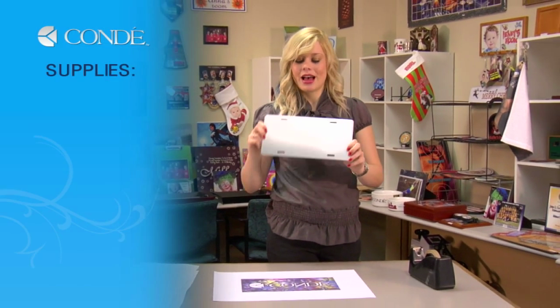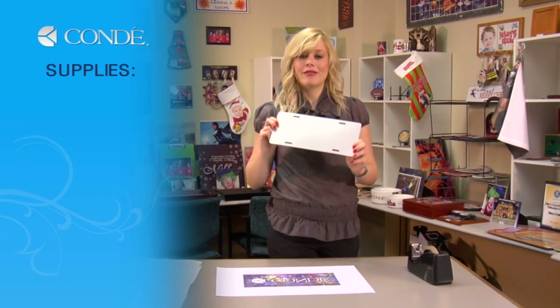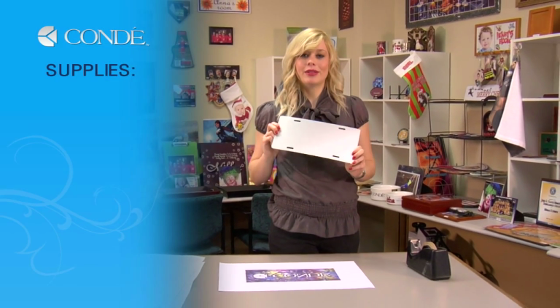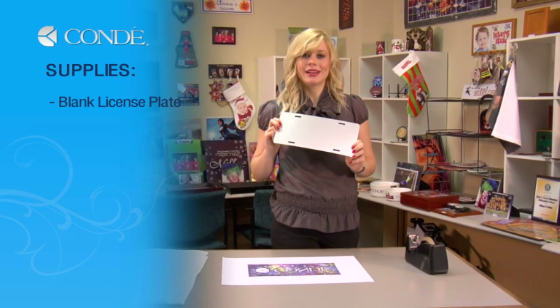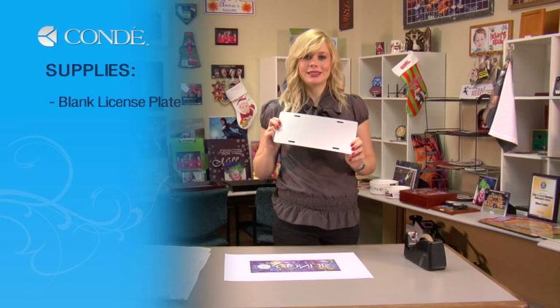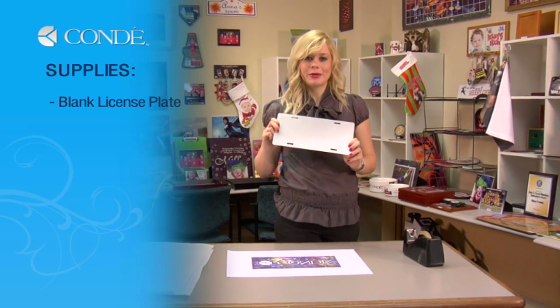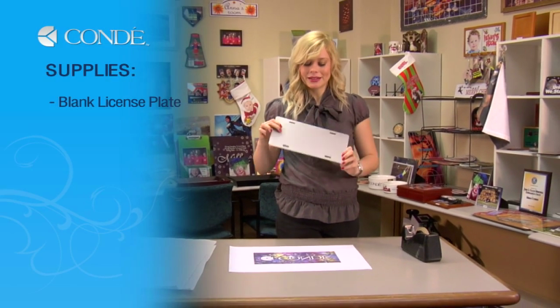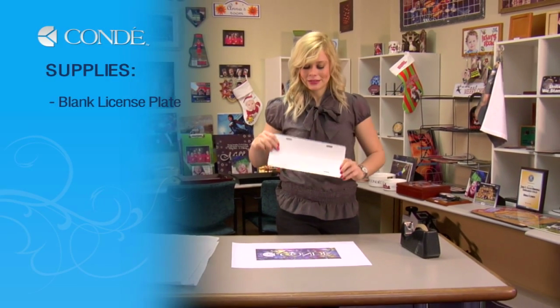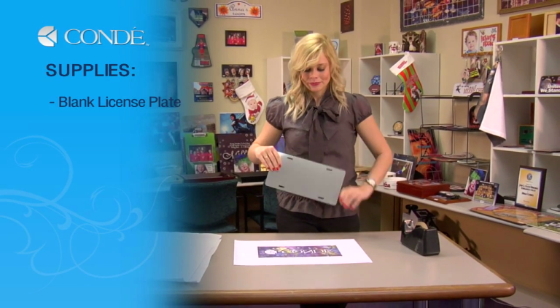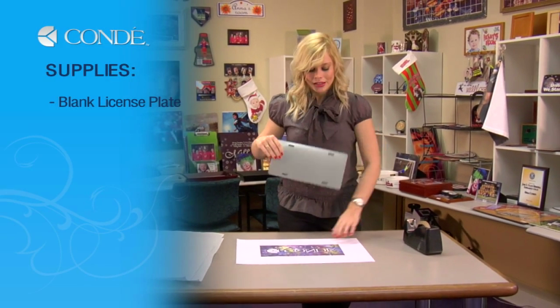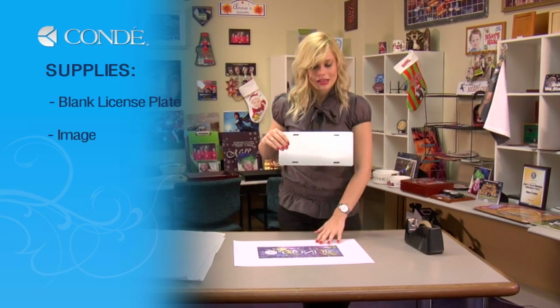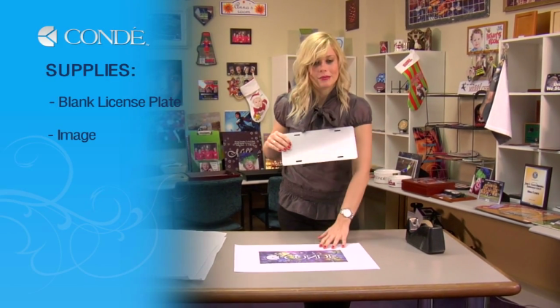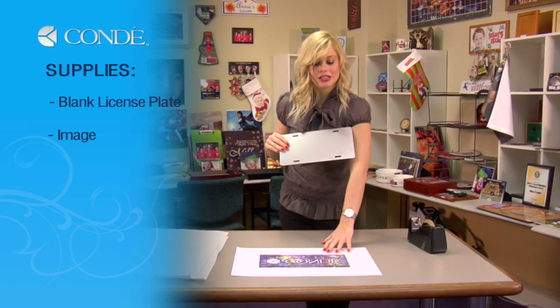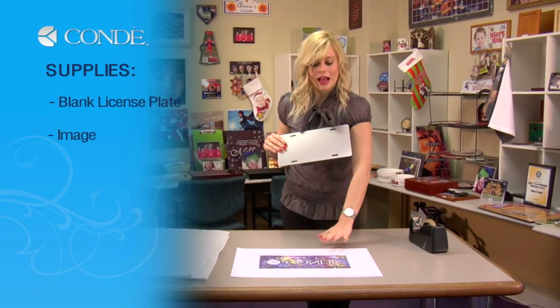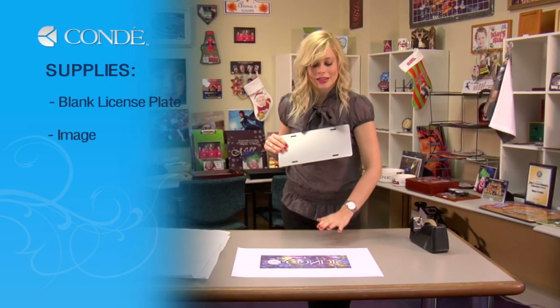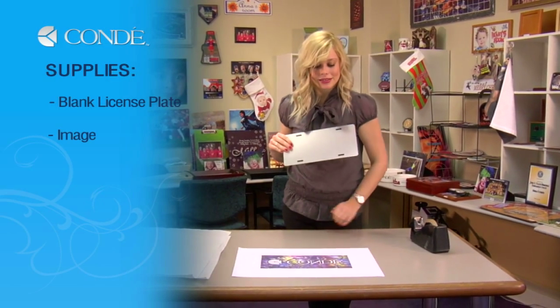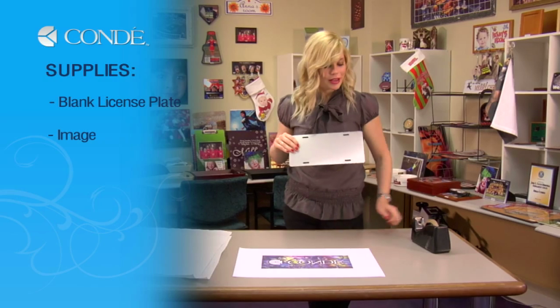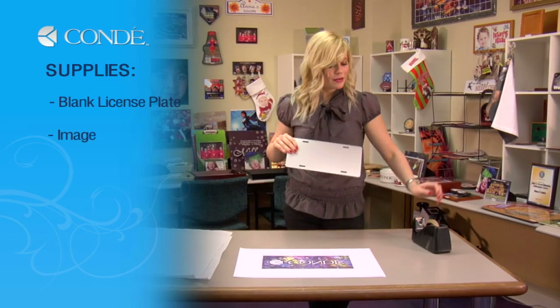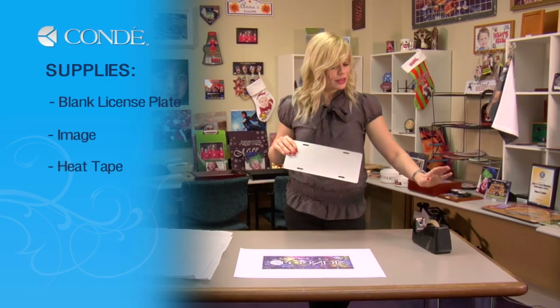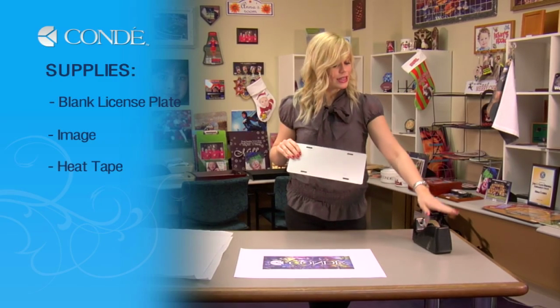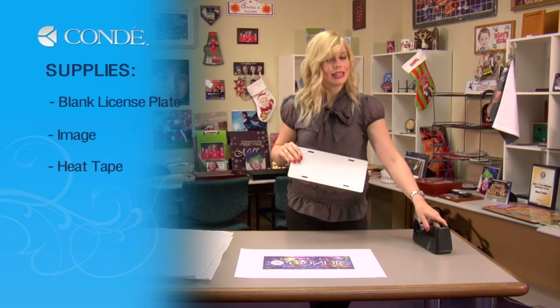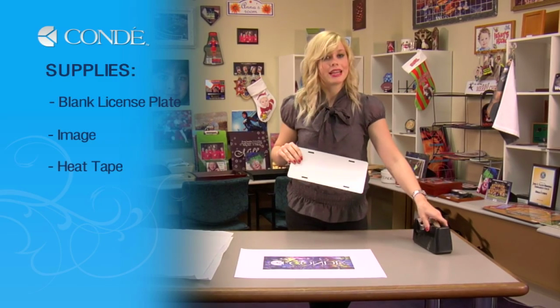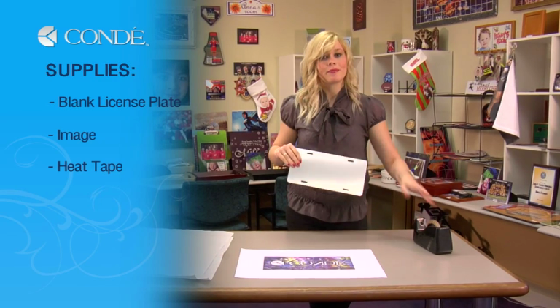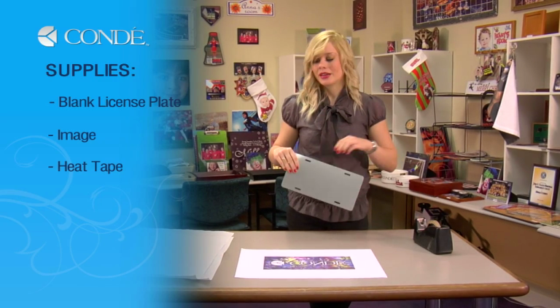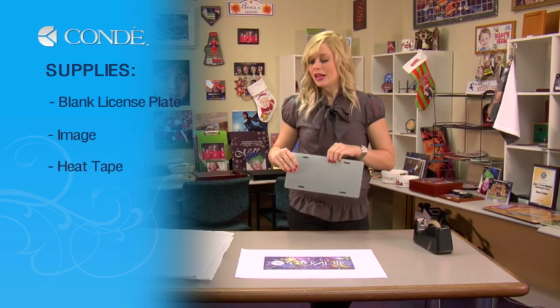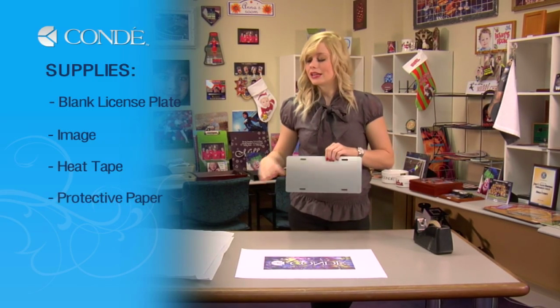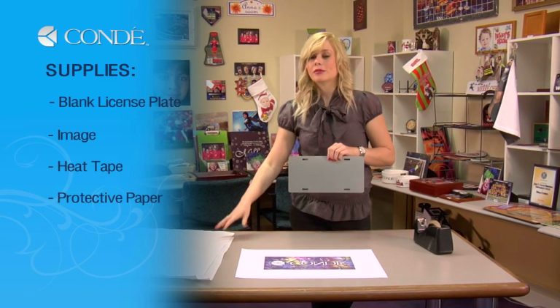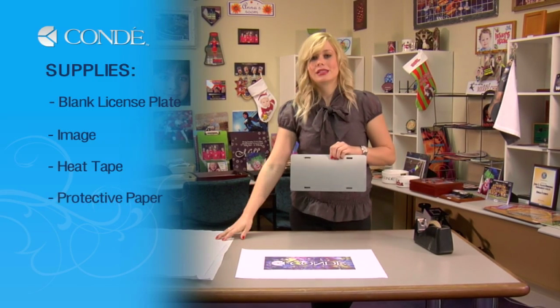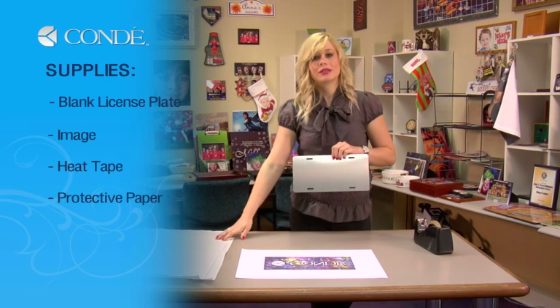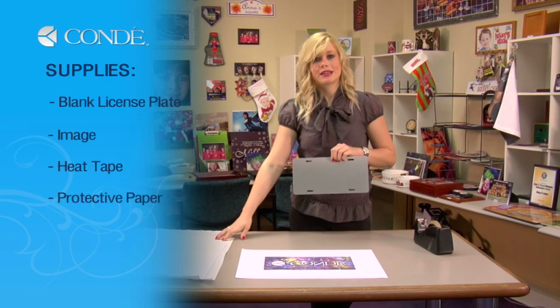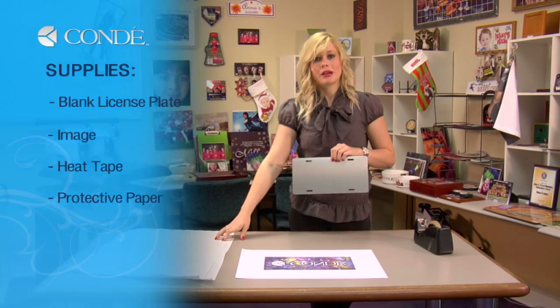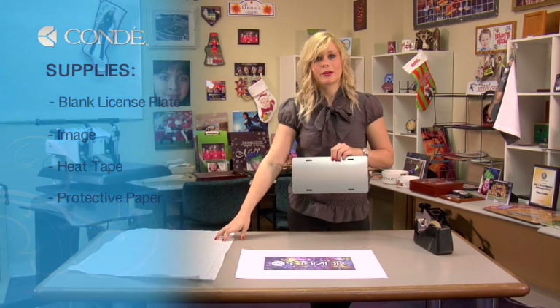I have a blank license plate, the image I would like to display, heat tape, and a couple sheets of protective paper.